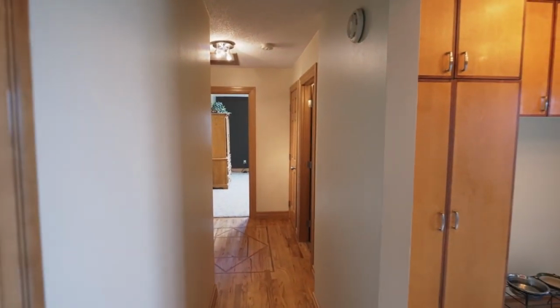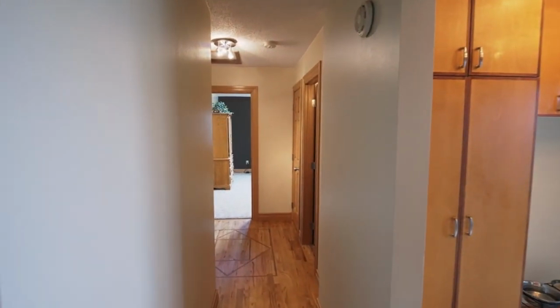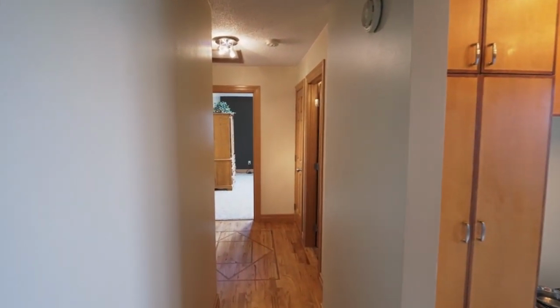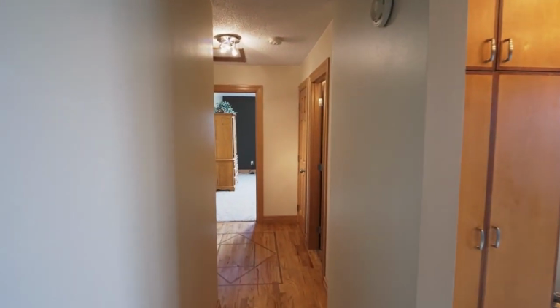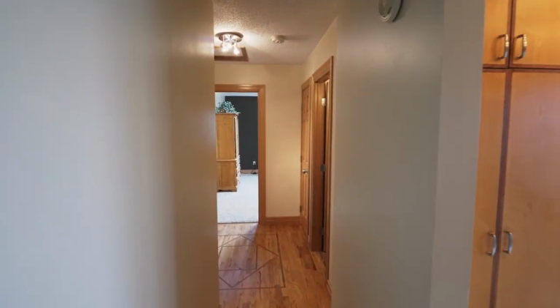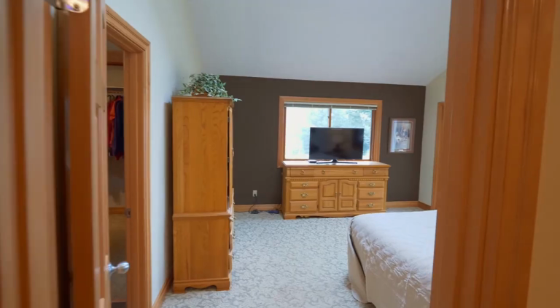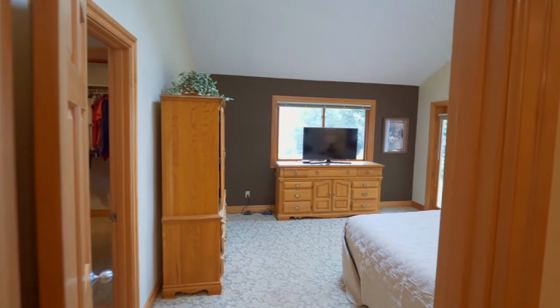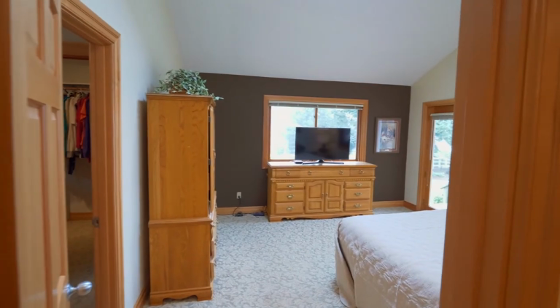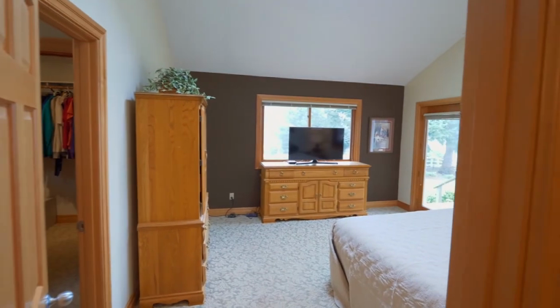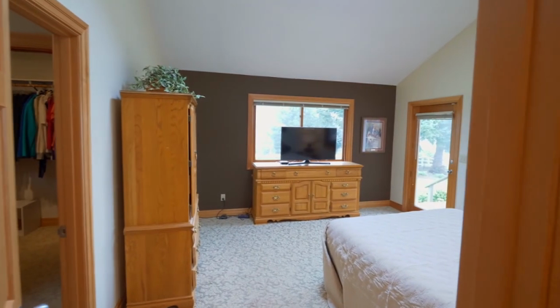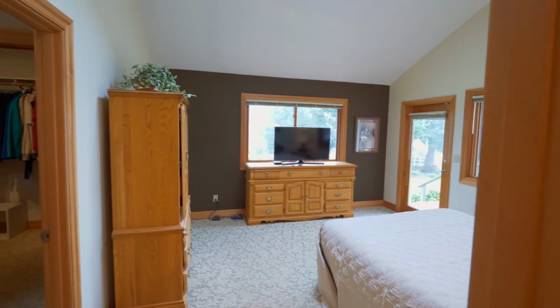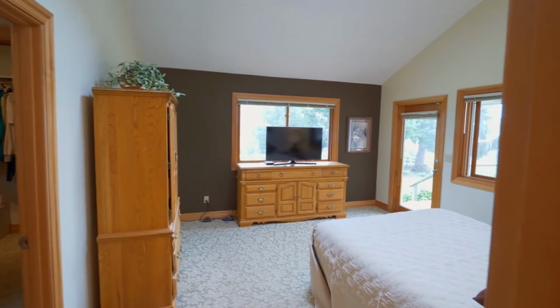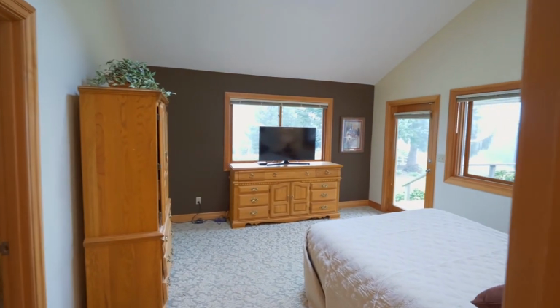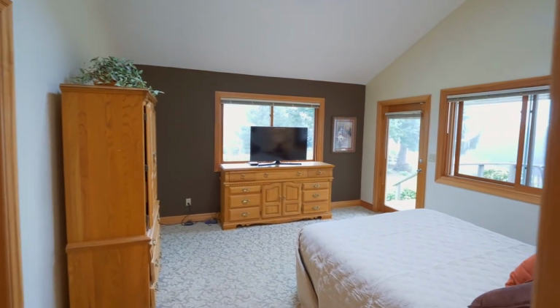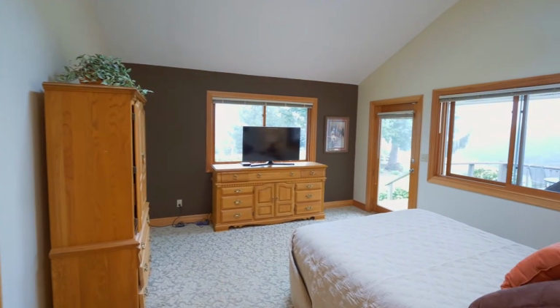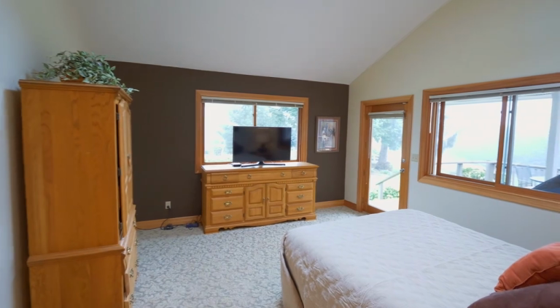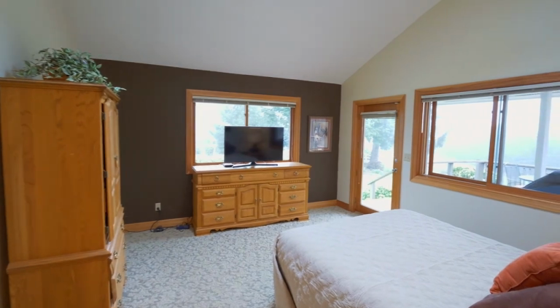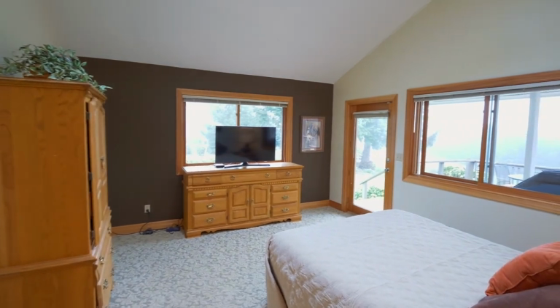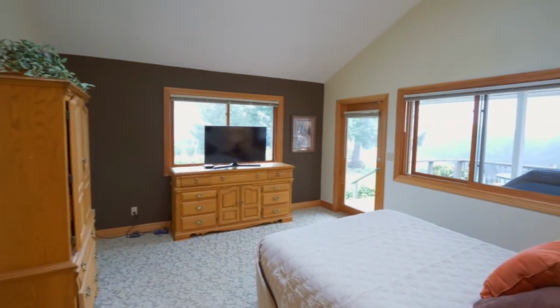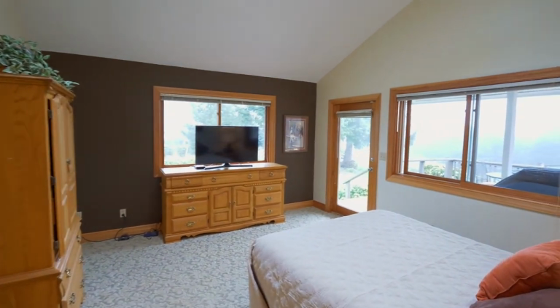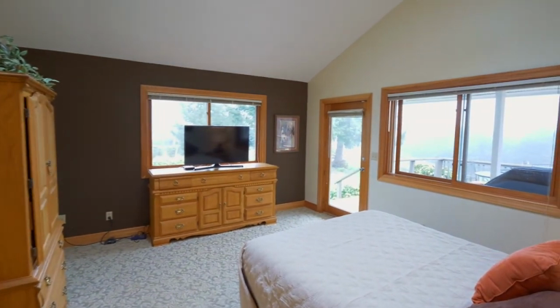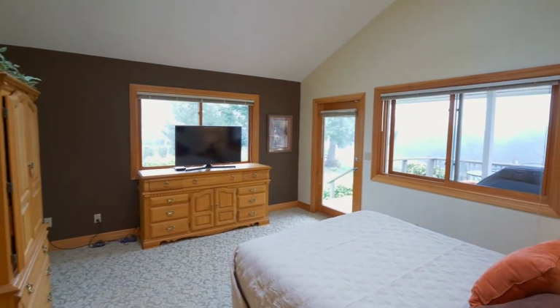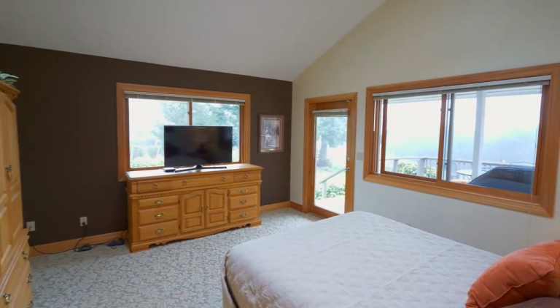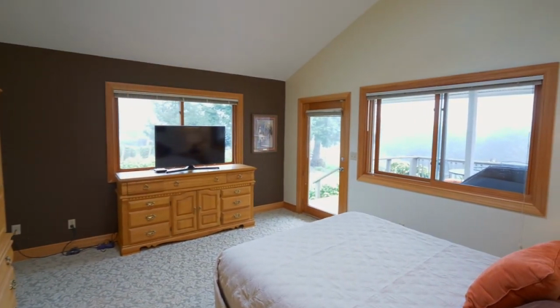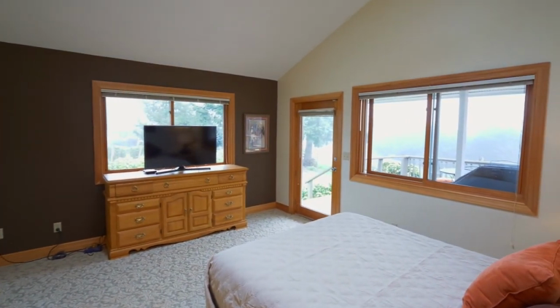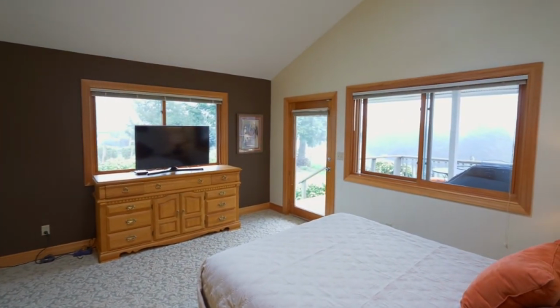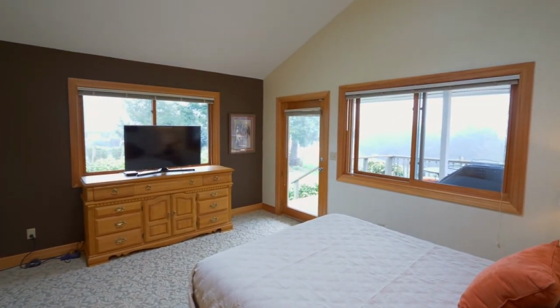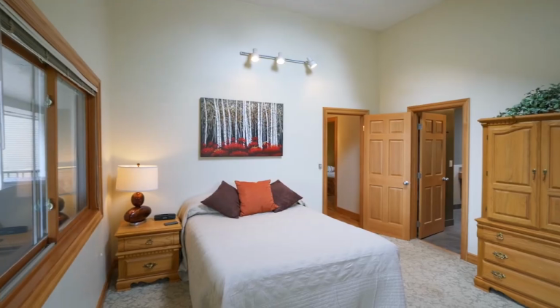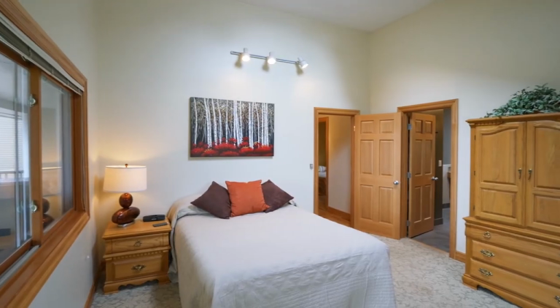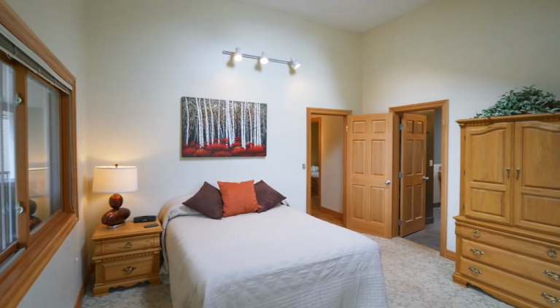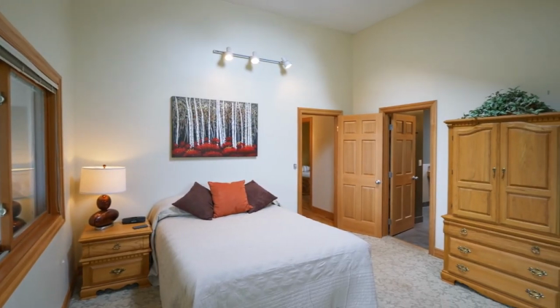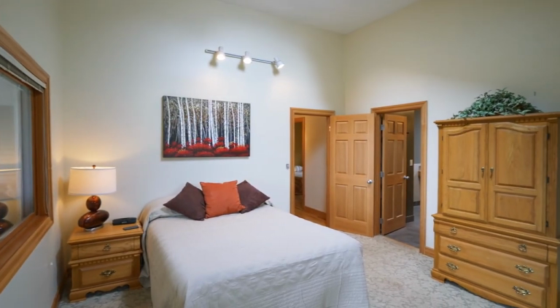An island area with new lighting is perfect for conversation. Relax in the main level master suite featuring vaulted ceilings and a French door to the back deck.